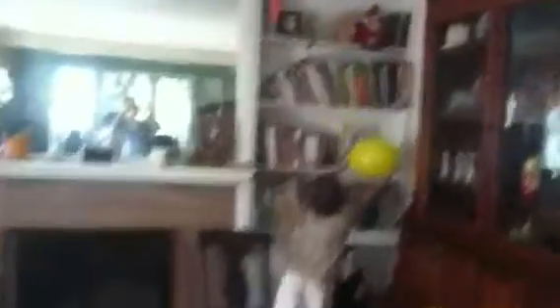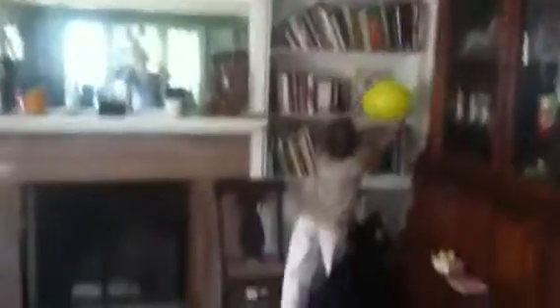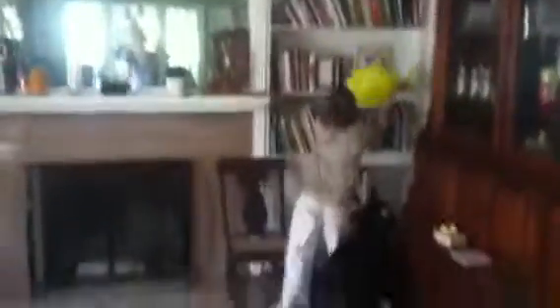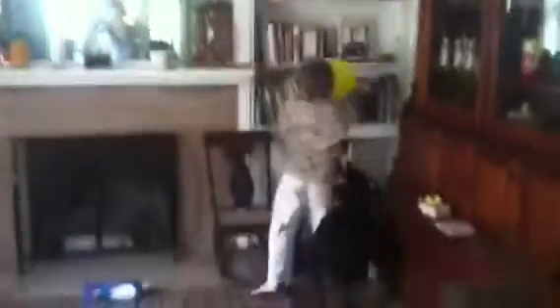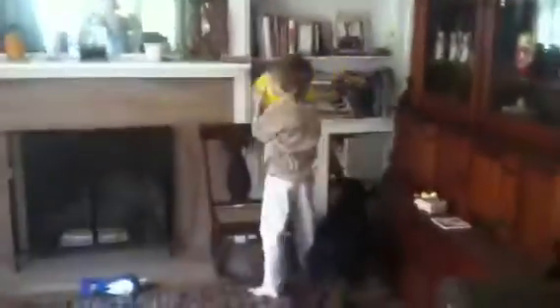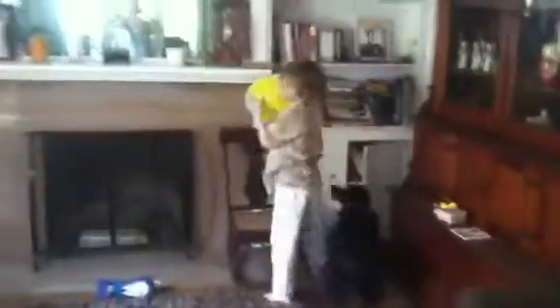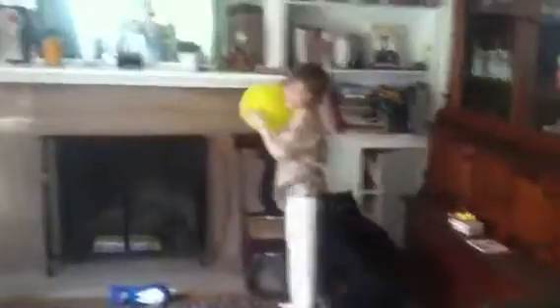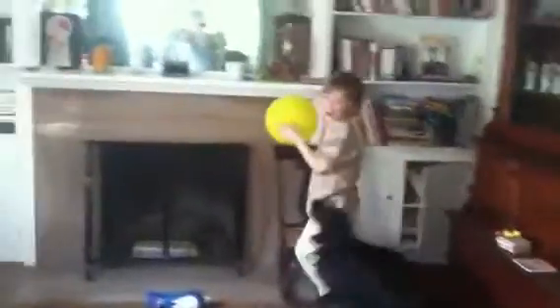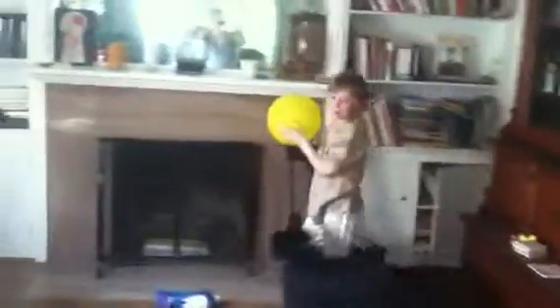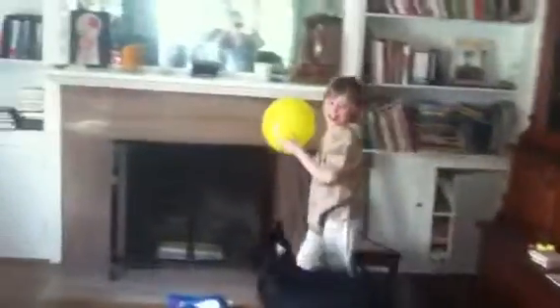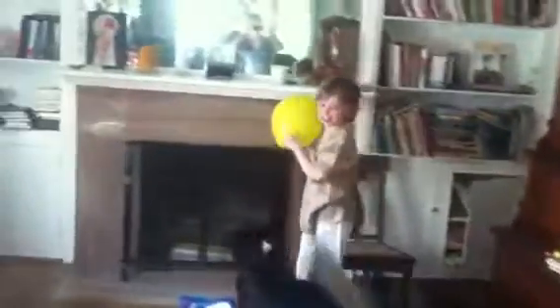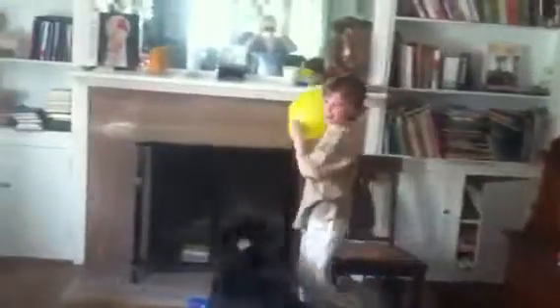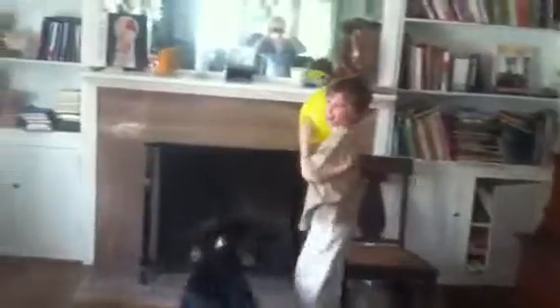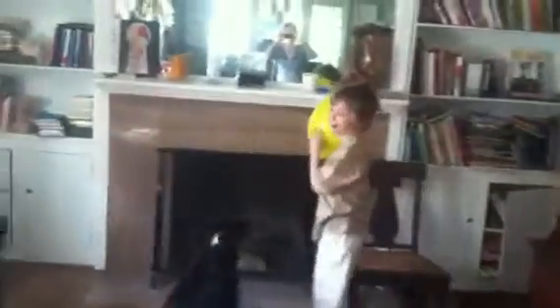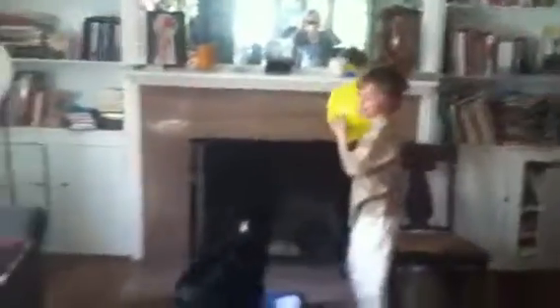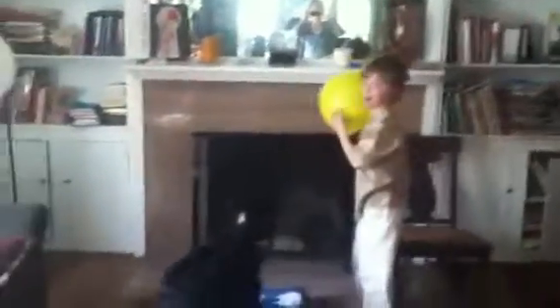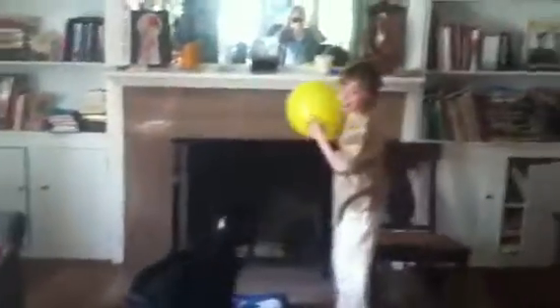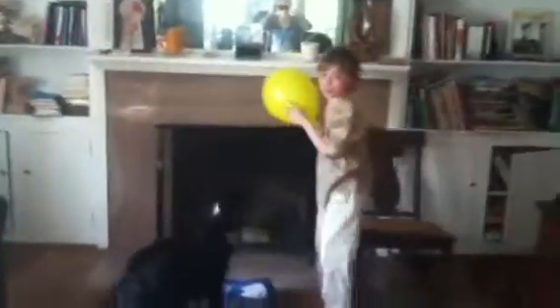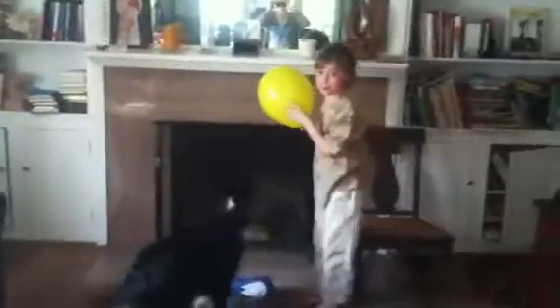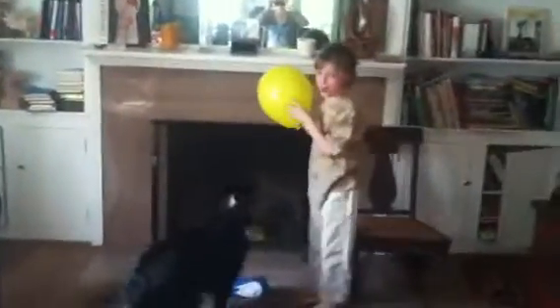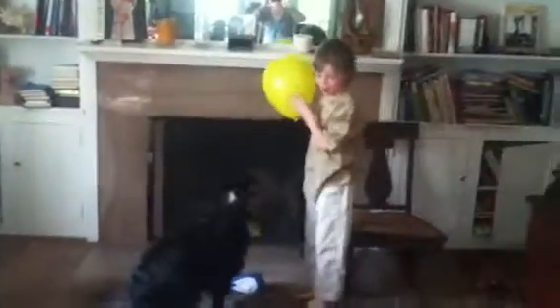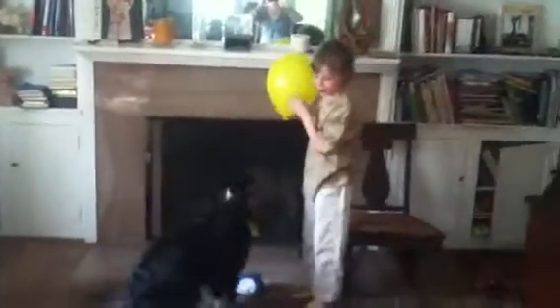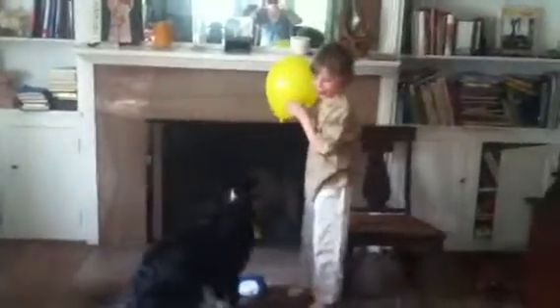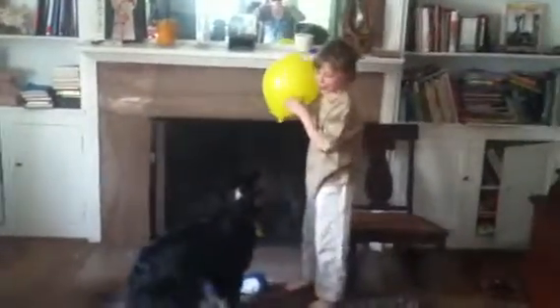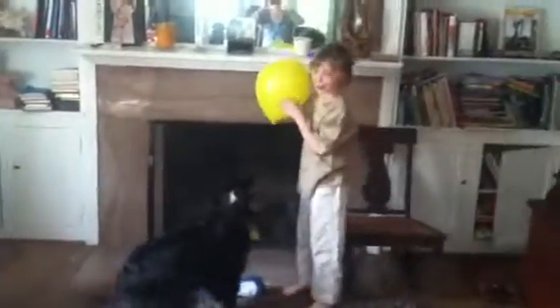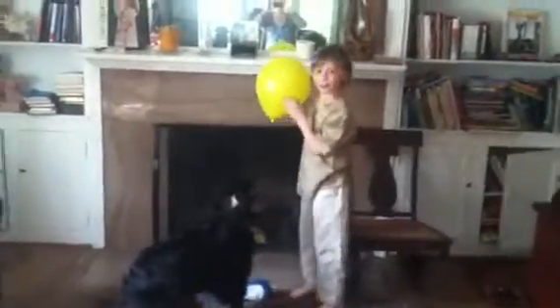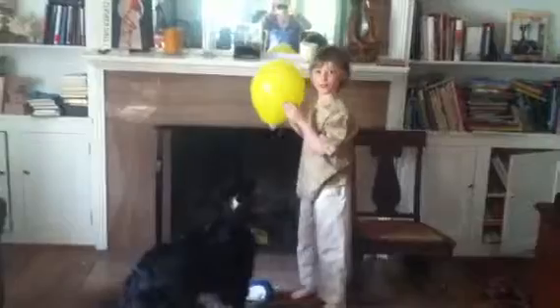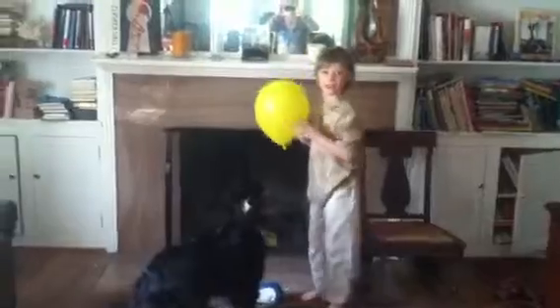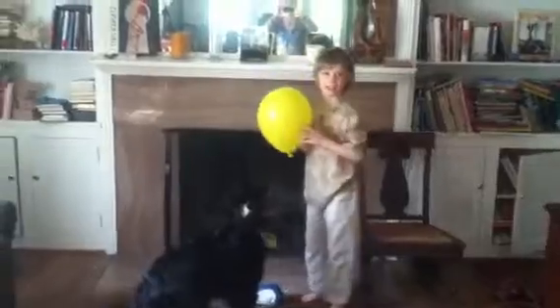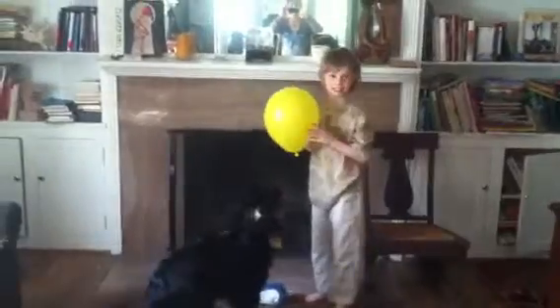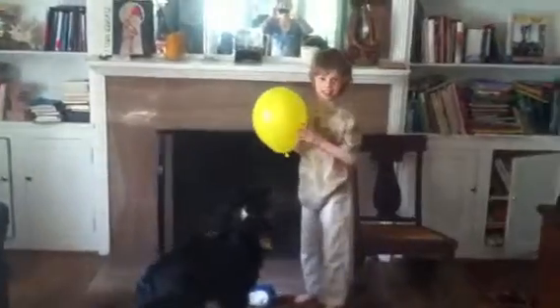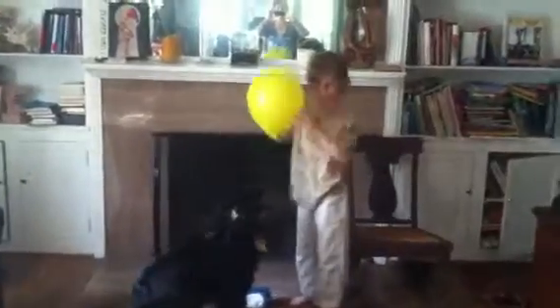It's really fun because he always bounces it back, and it's good for his own sake.